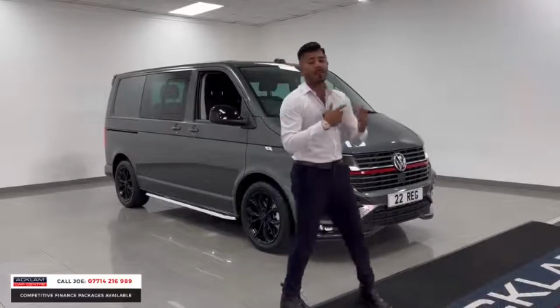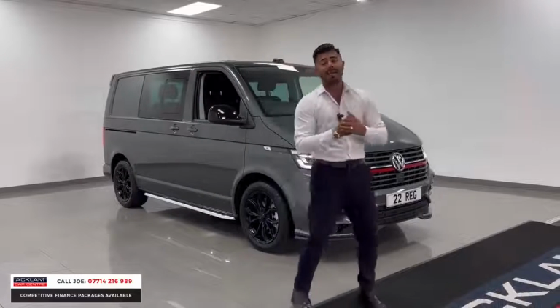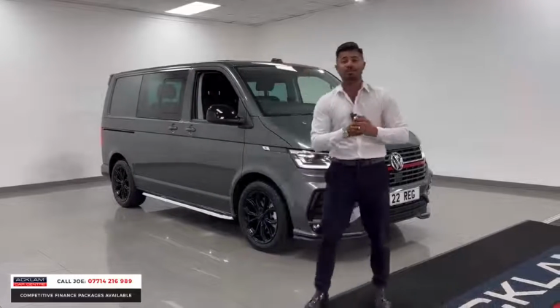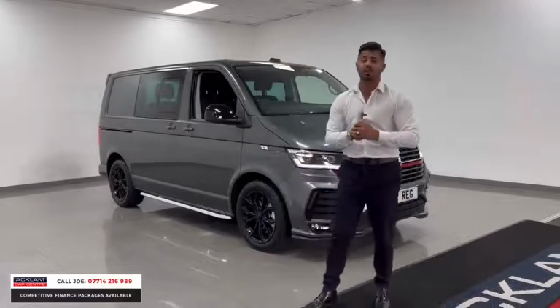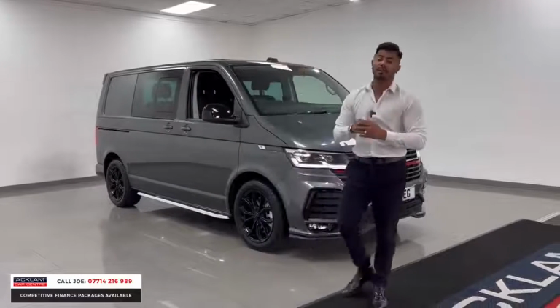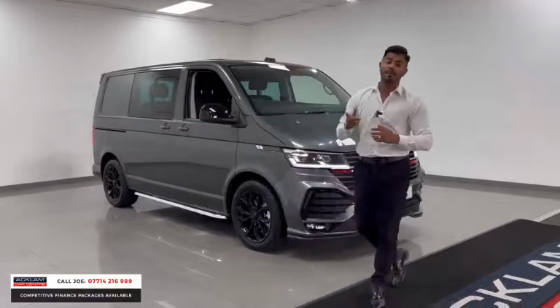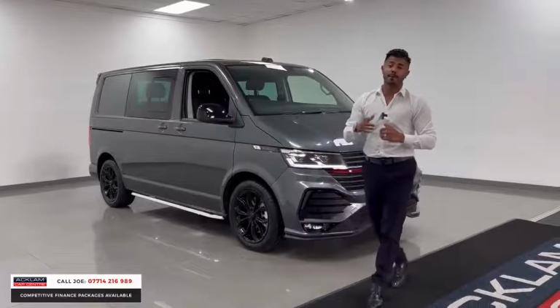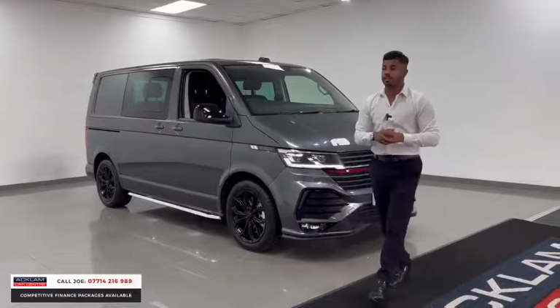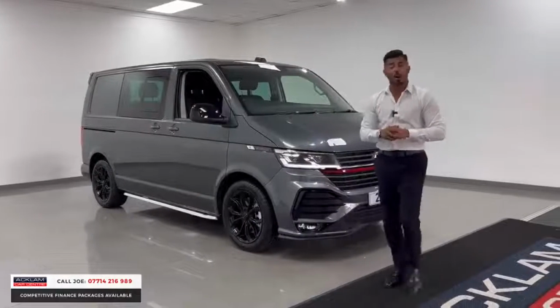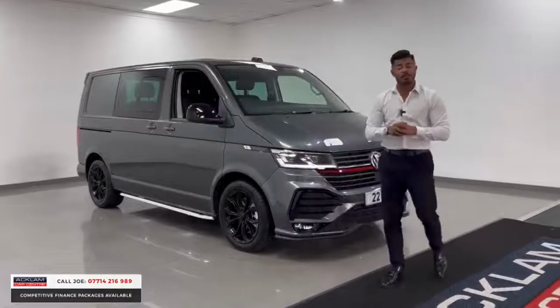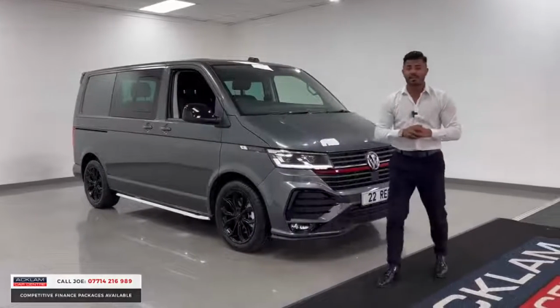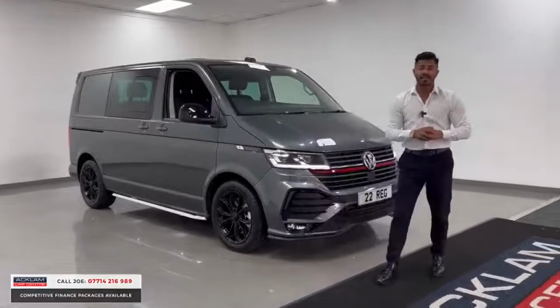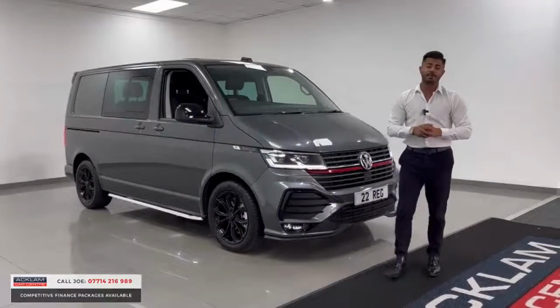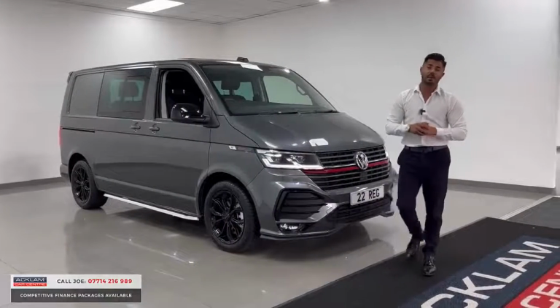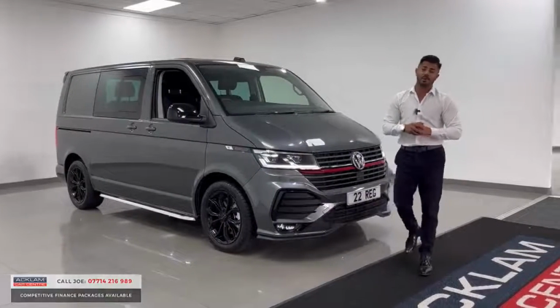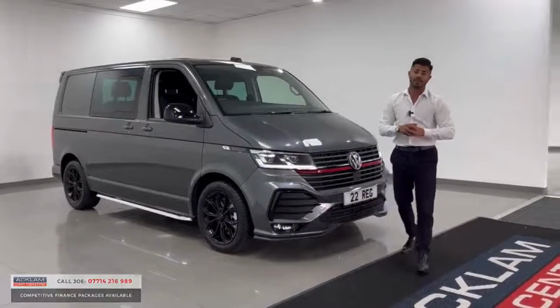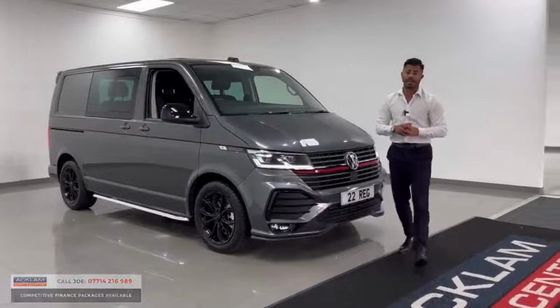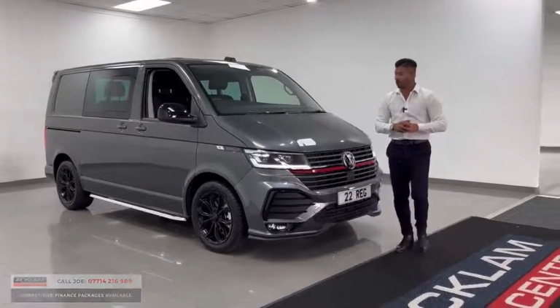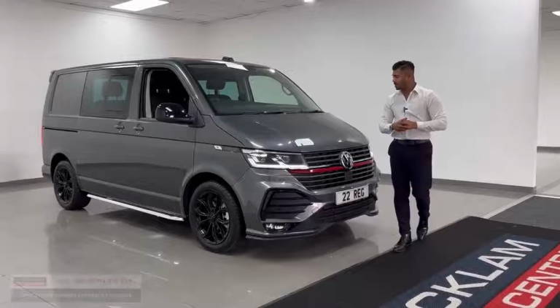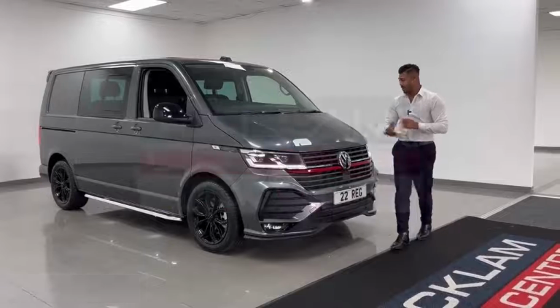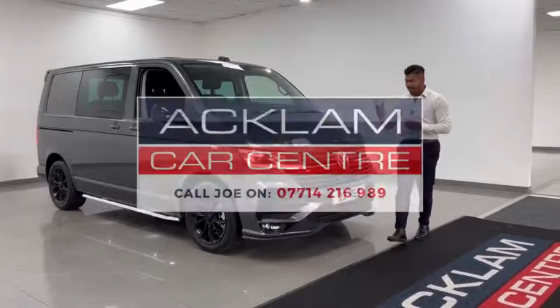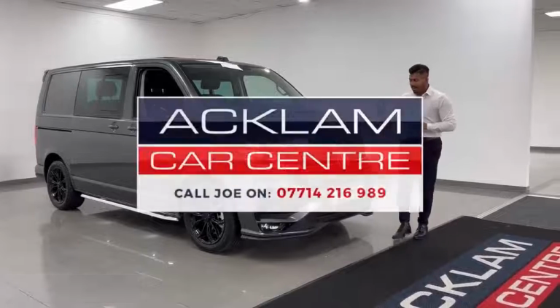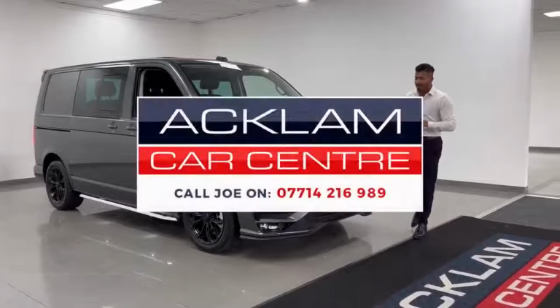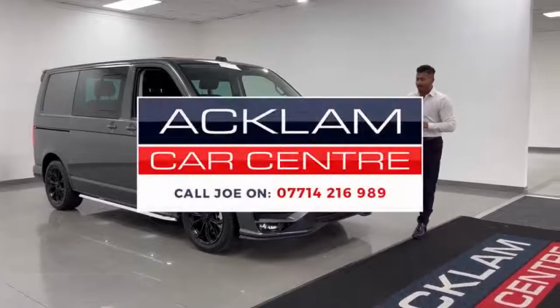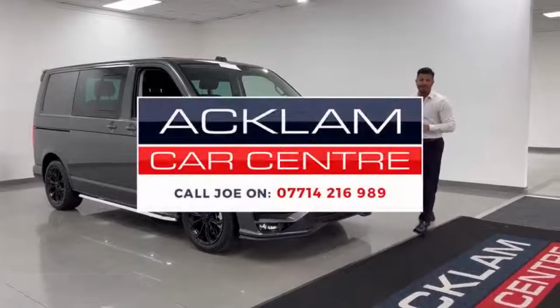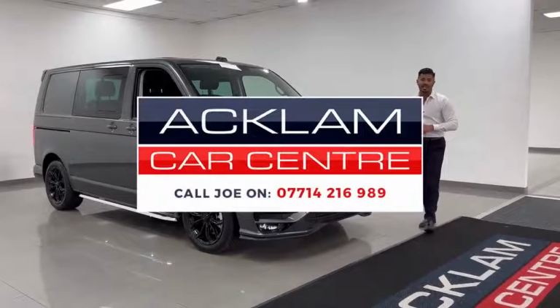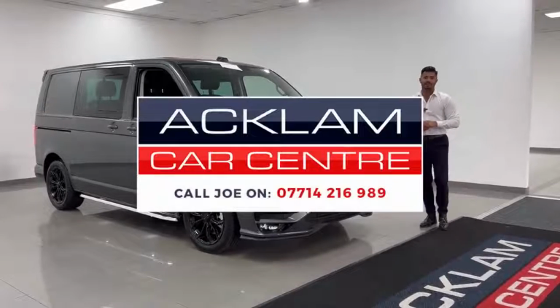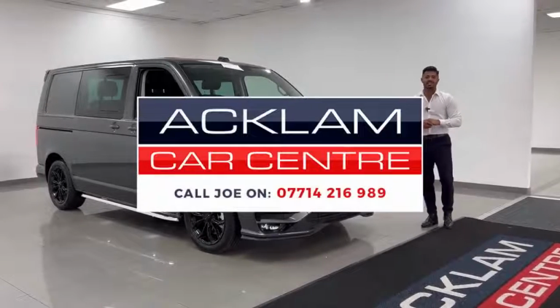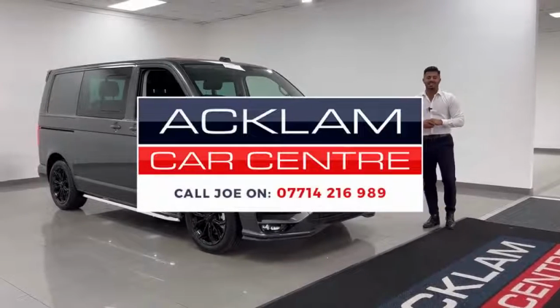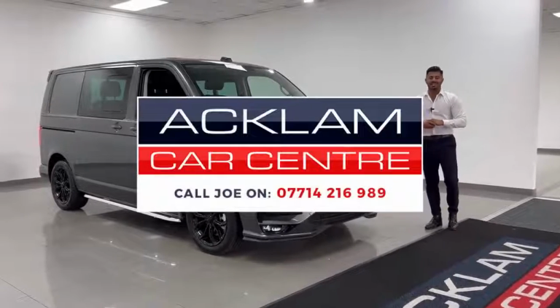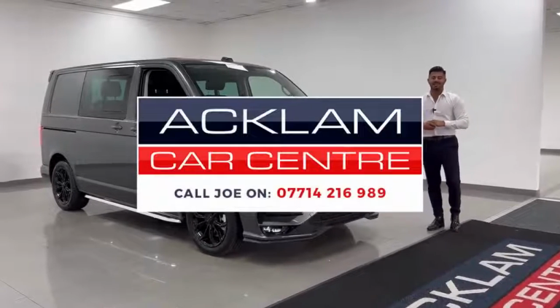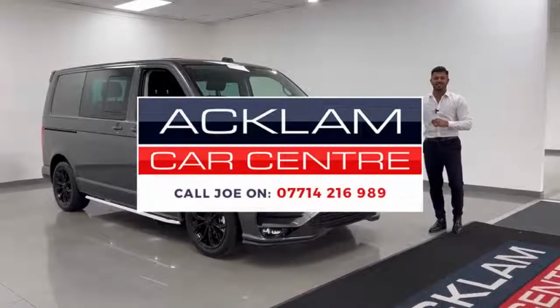My name's Joe — my name and number are on the bottom of the screen. Give me a call, drop me a text or a WhatsApp and I'm more than happy to help you. Thanks for watching, bye bye now.